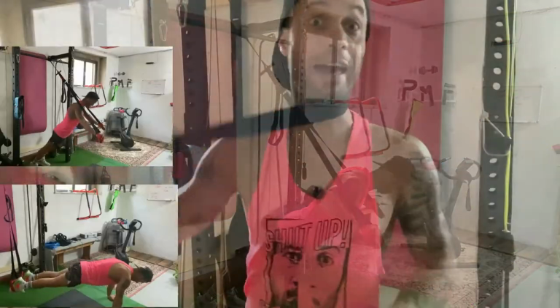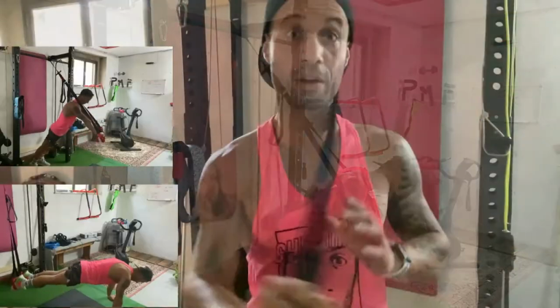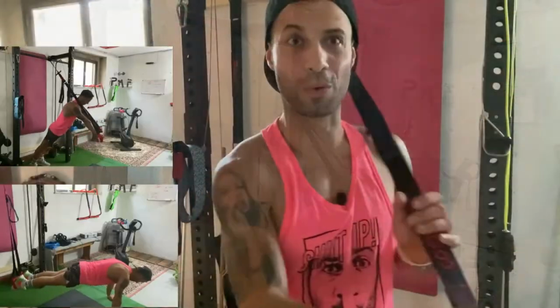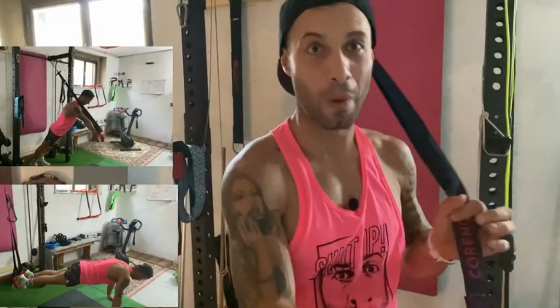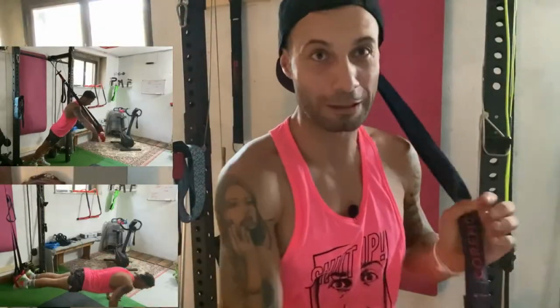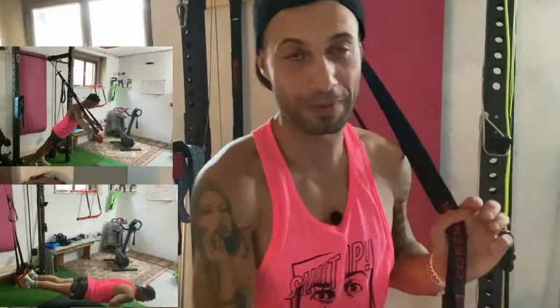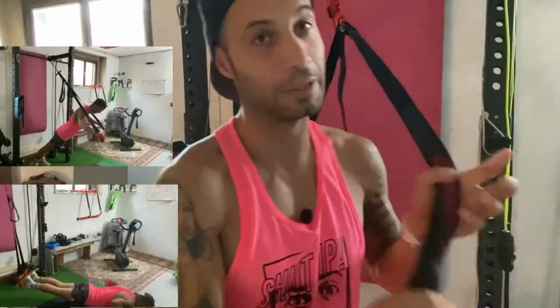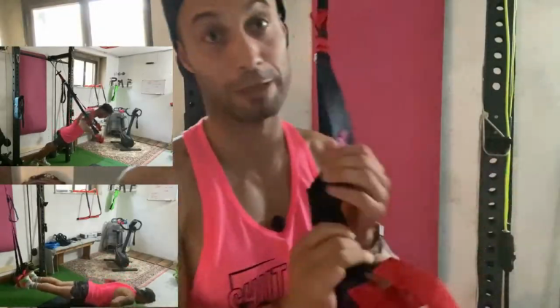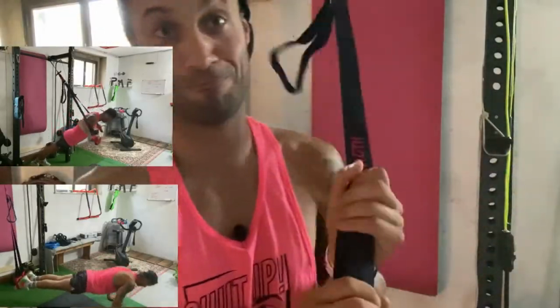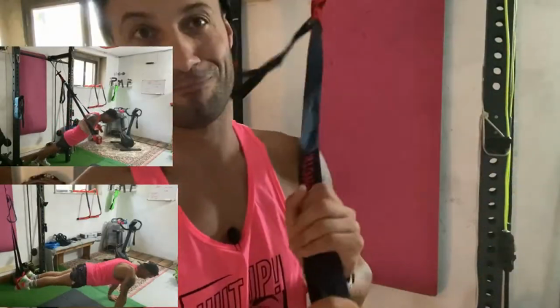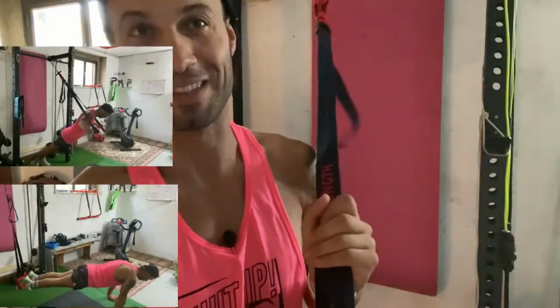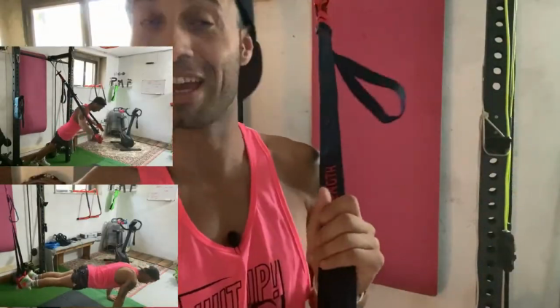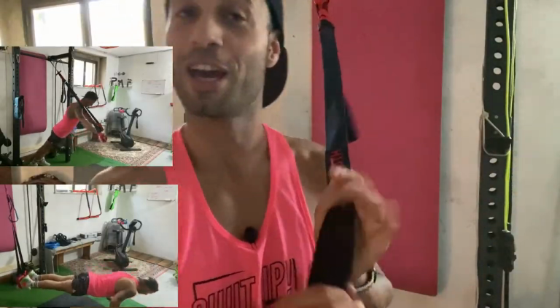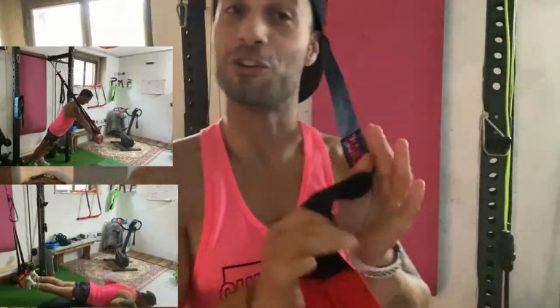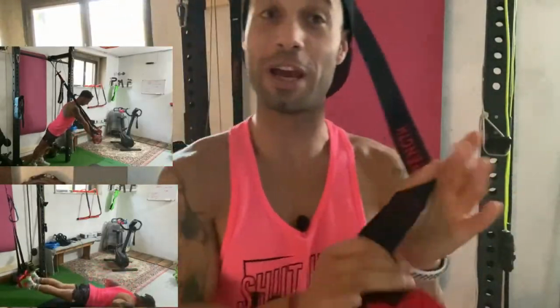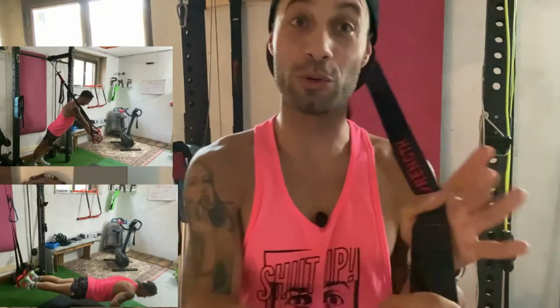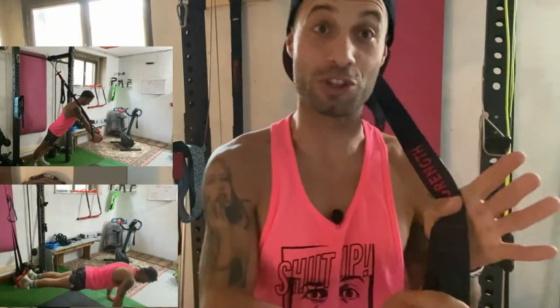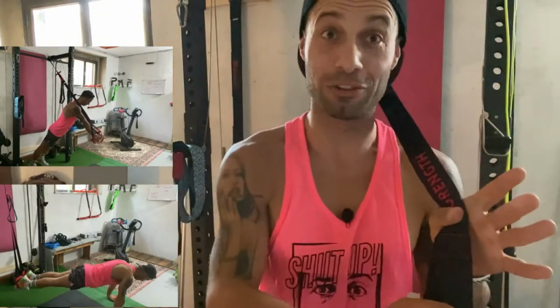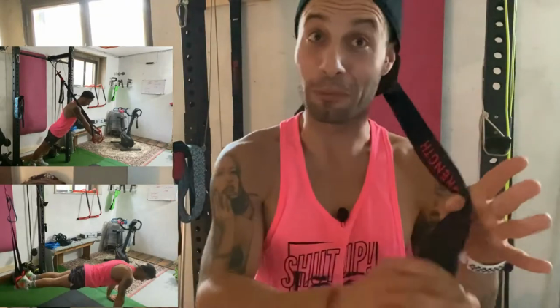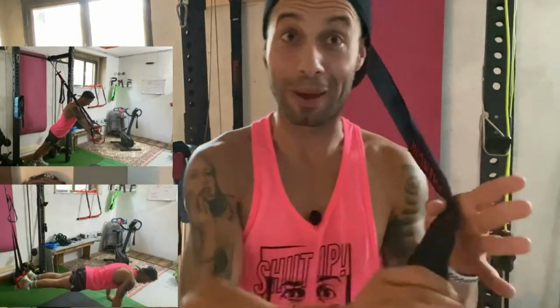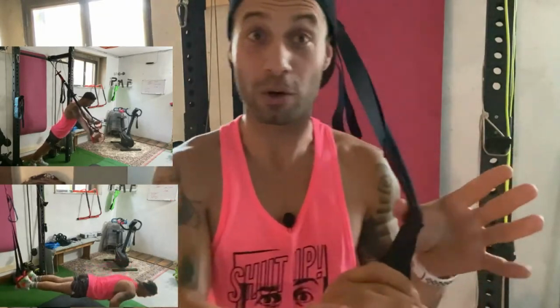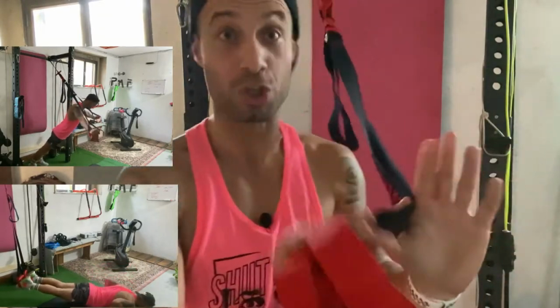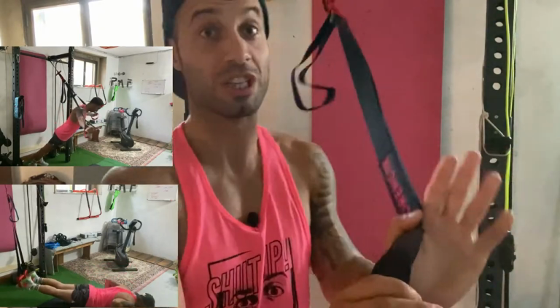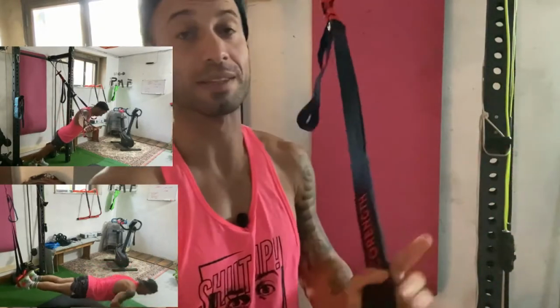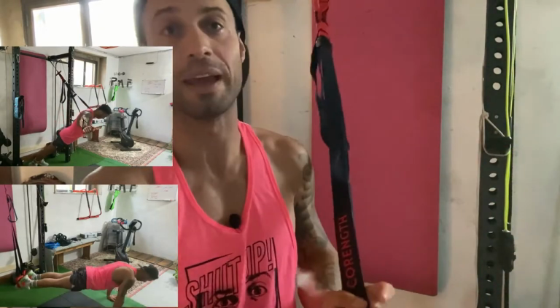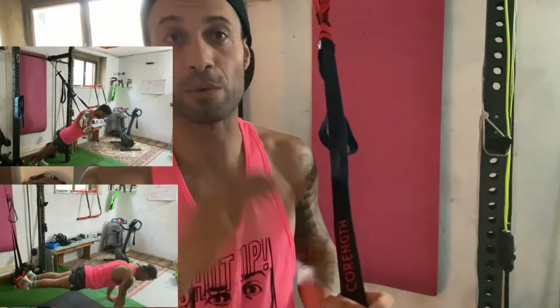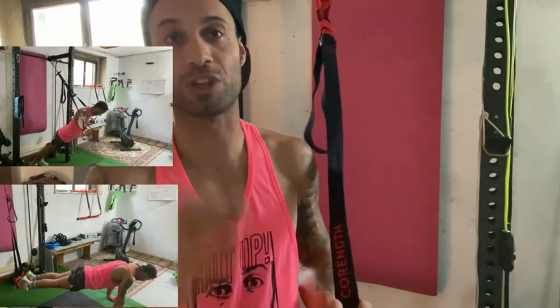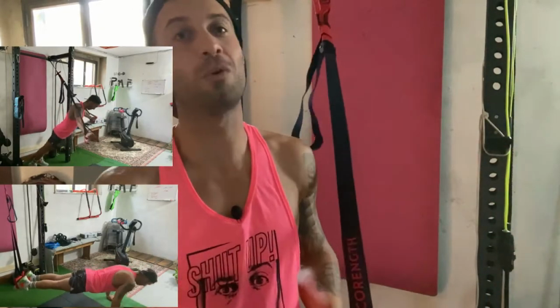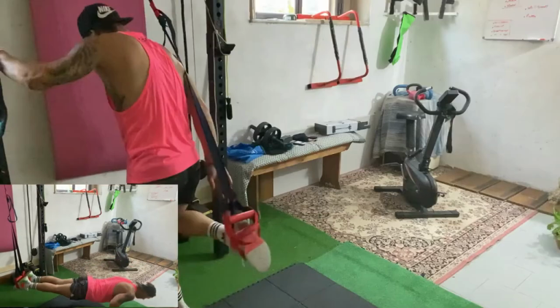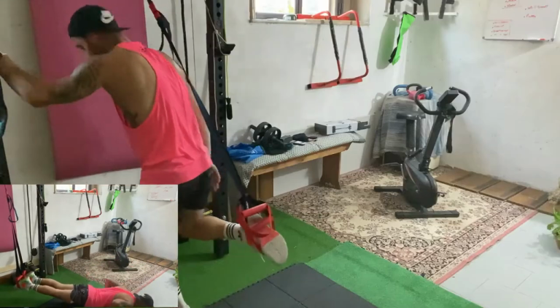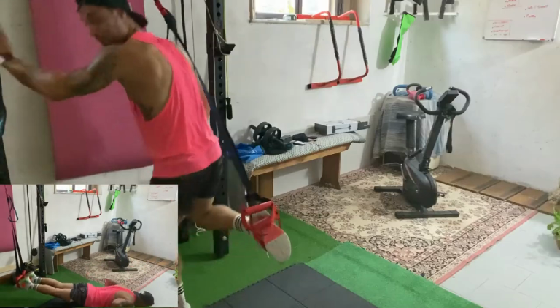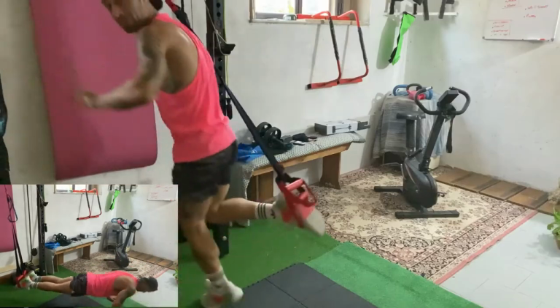Eccolo qua. Allora, non è un oggetto per uccidersi, è un oggetto per allenarsi.